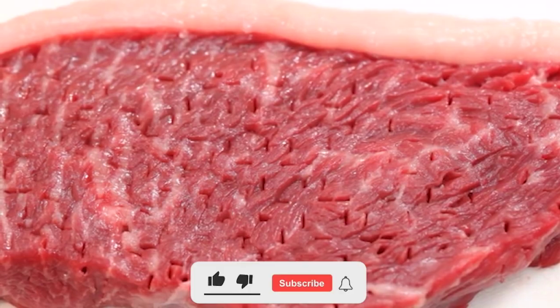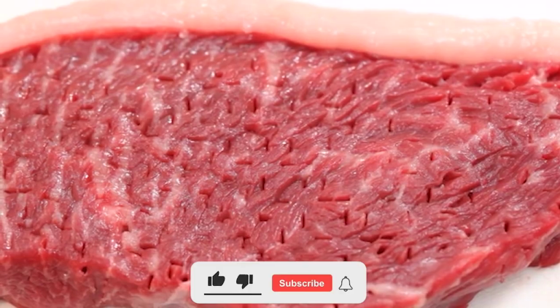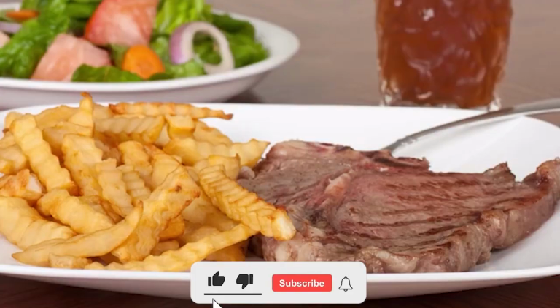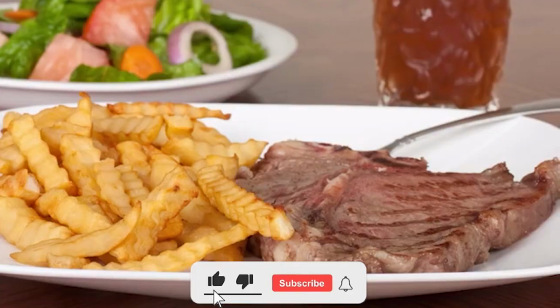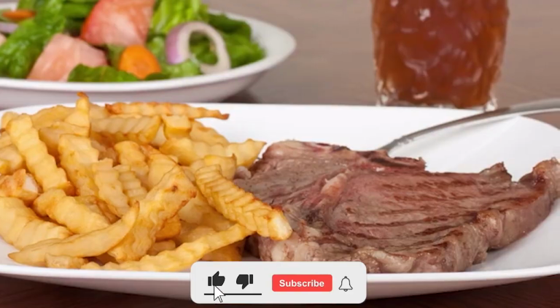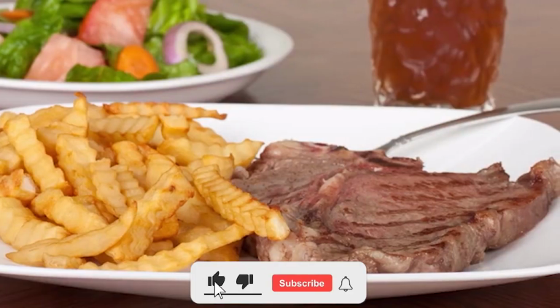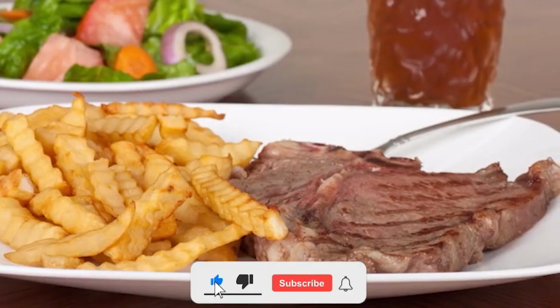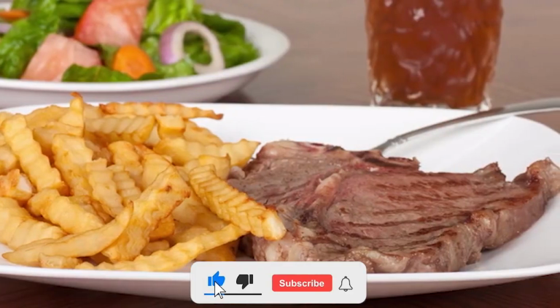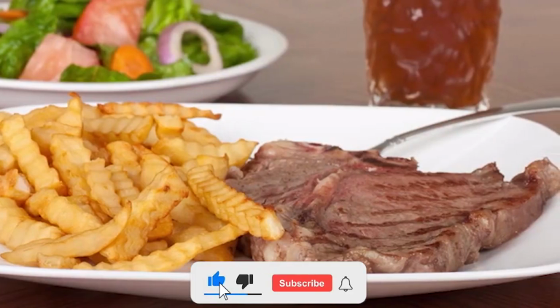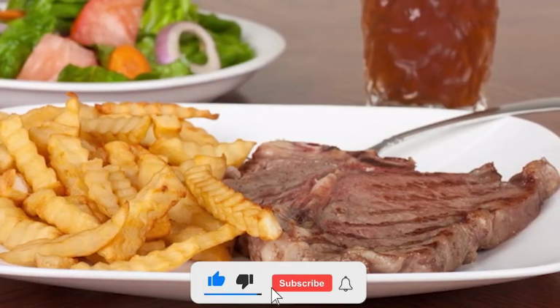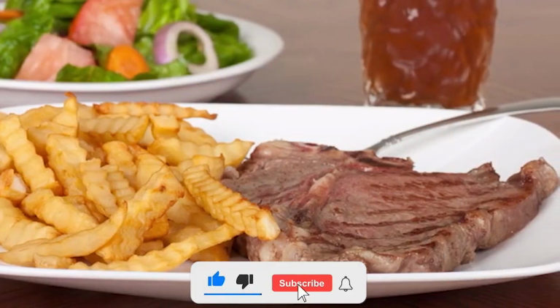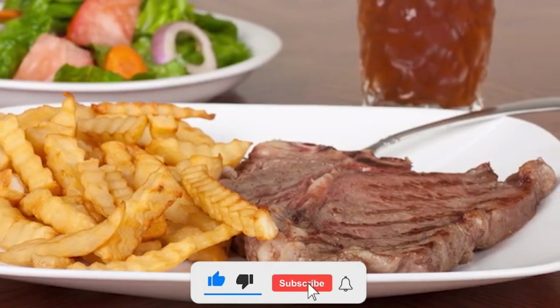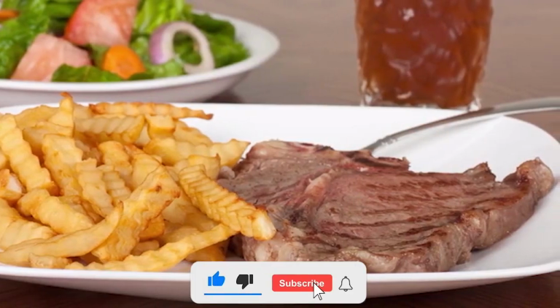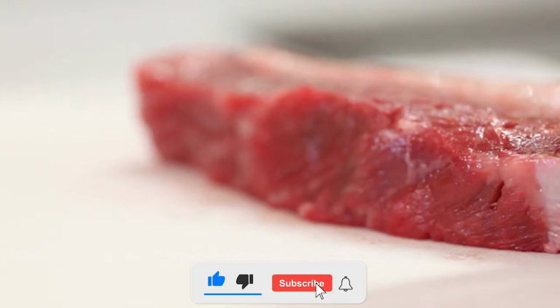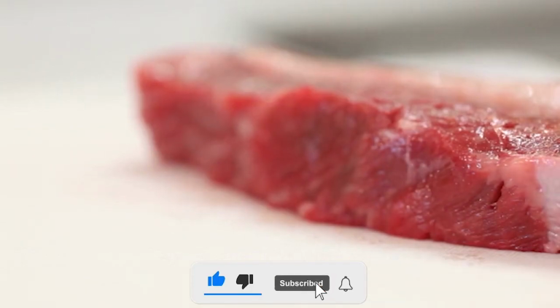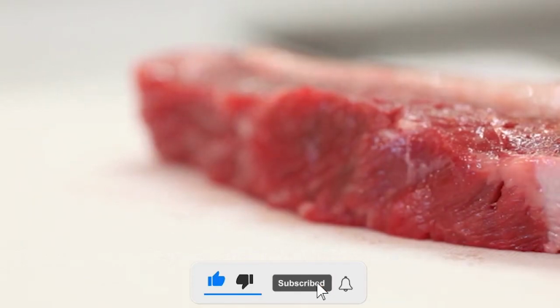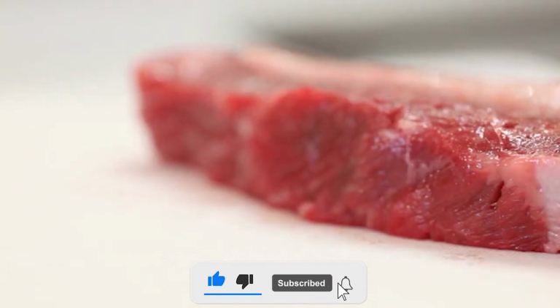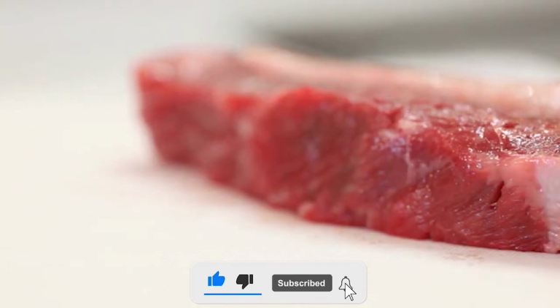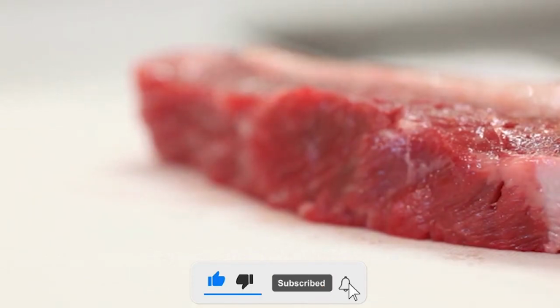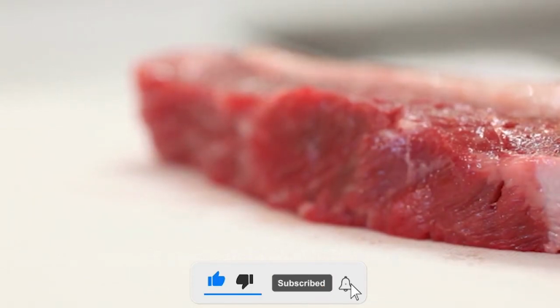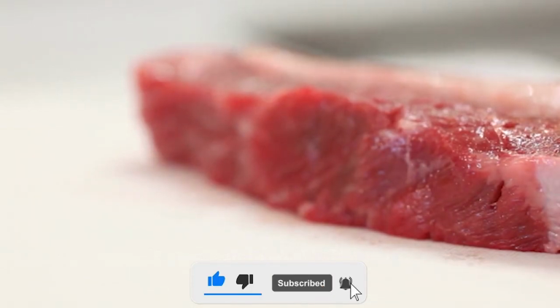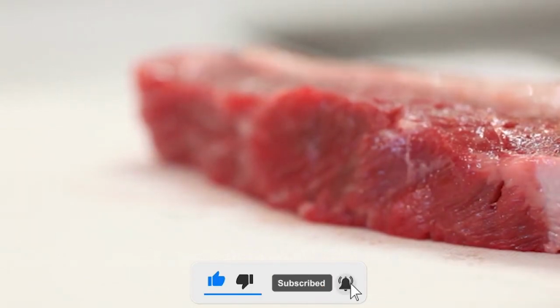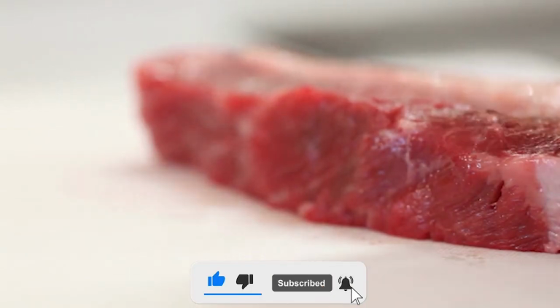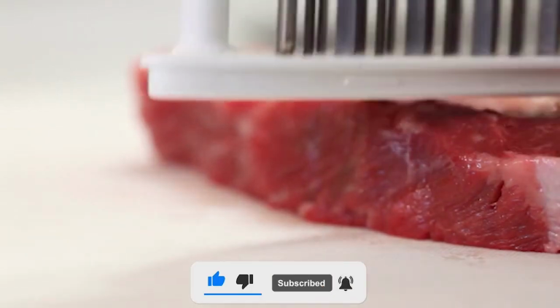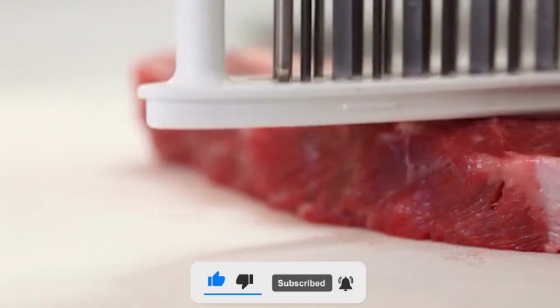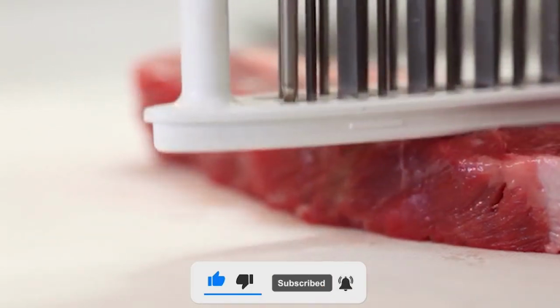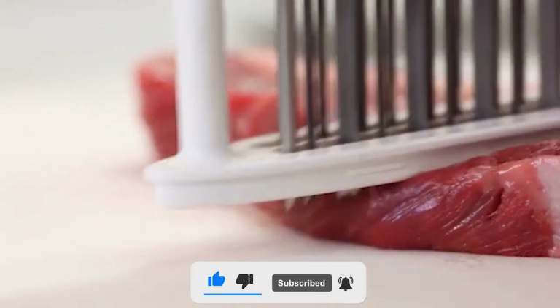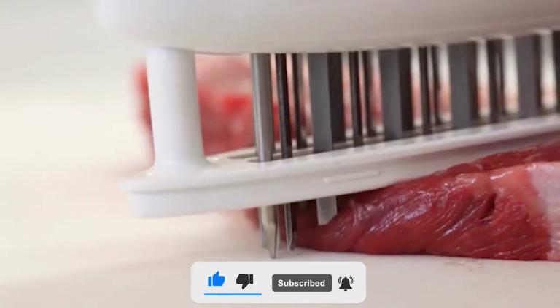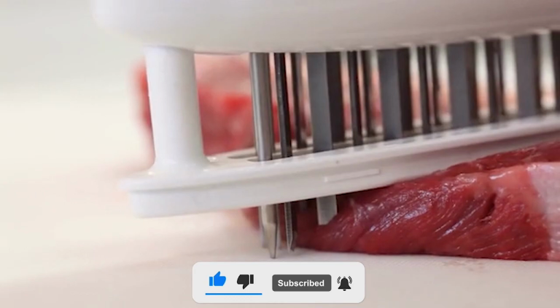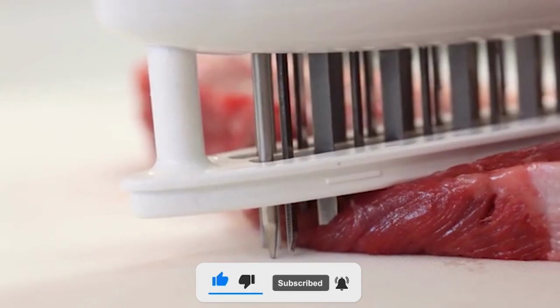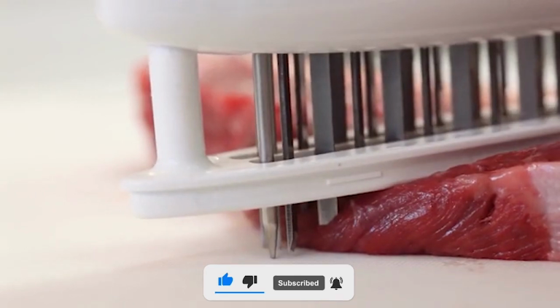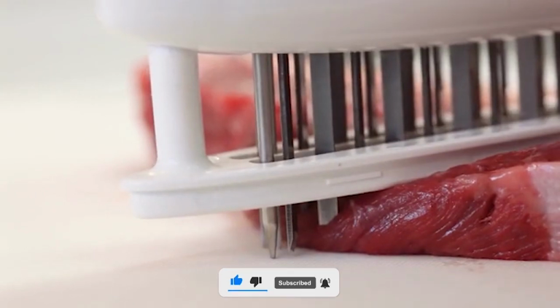The NIXAX blades' edges have a highly distinctive form. The edges of NIXAX blades are shaped like 8U, unlike those of other meat tenderizers whose blades resemble knives.